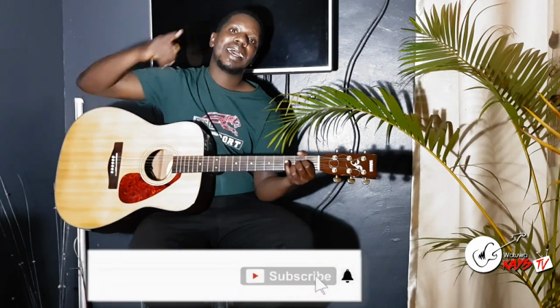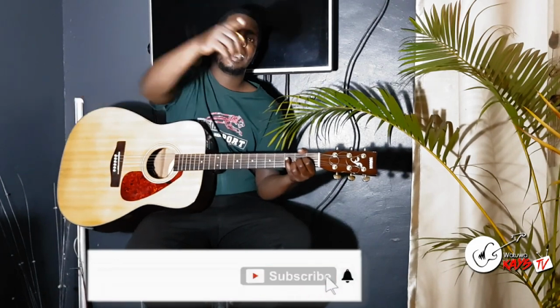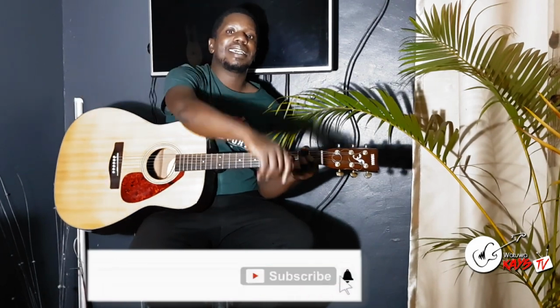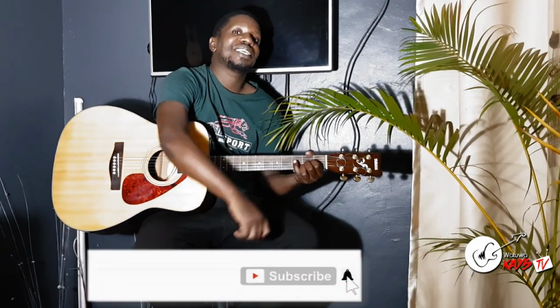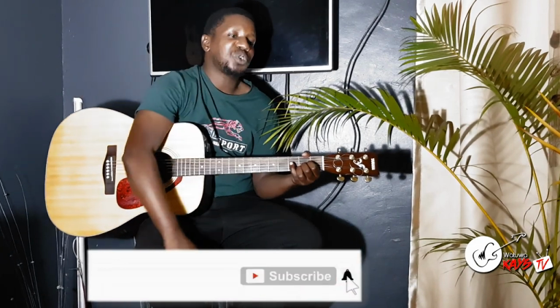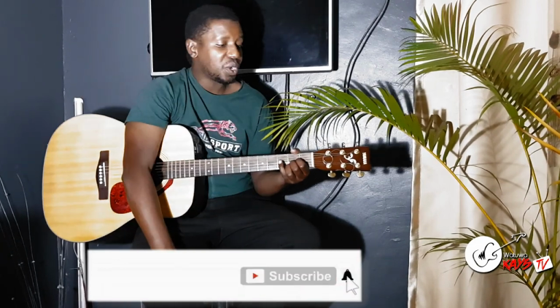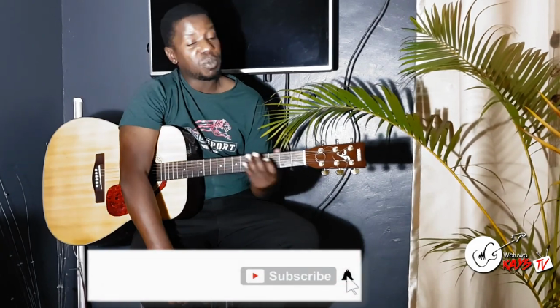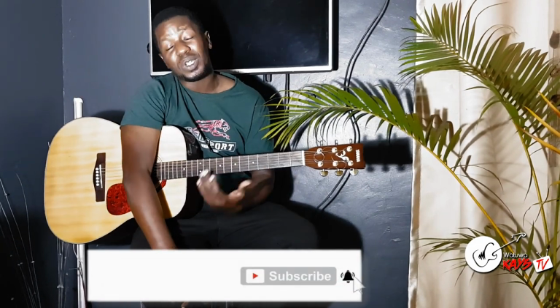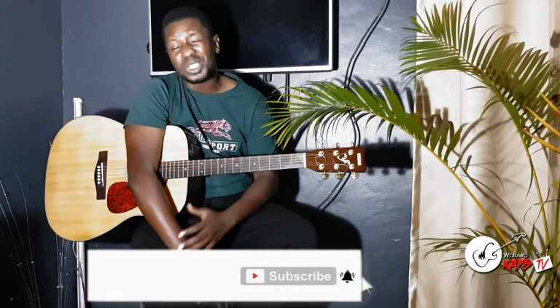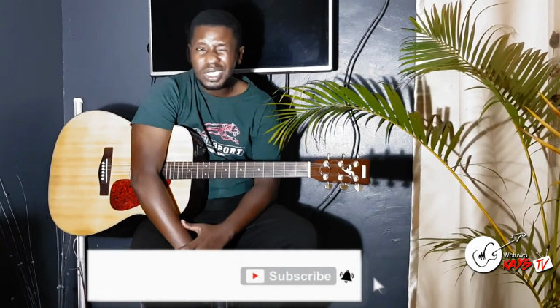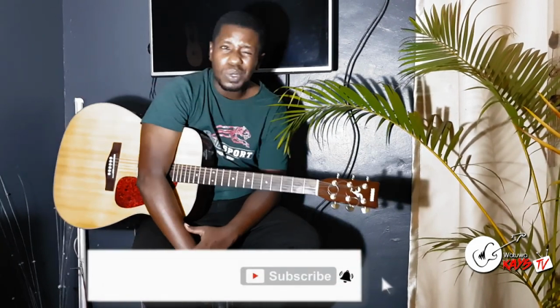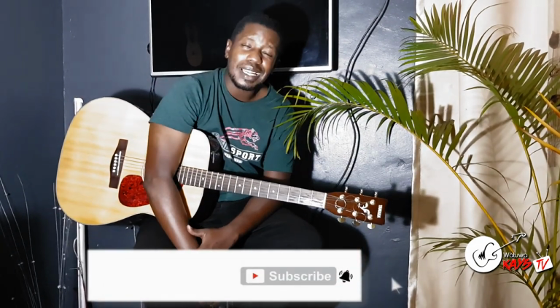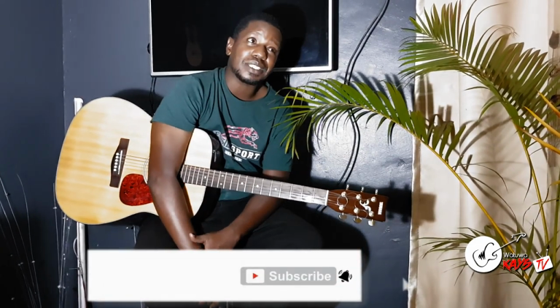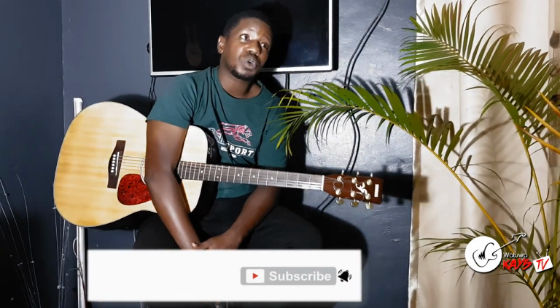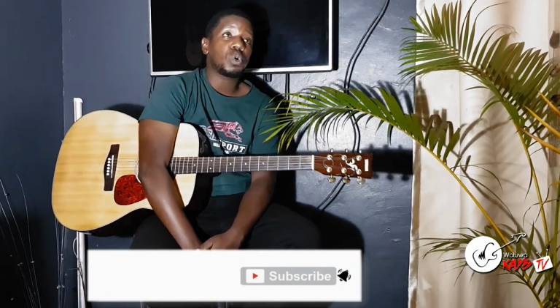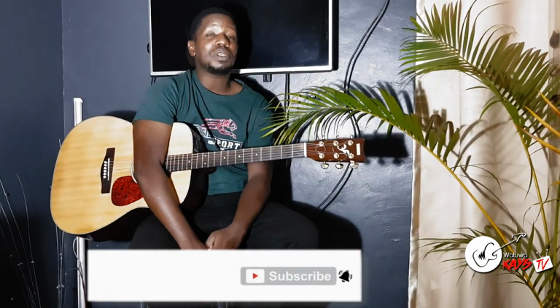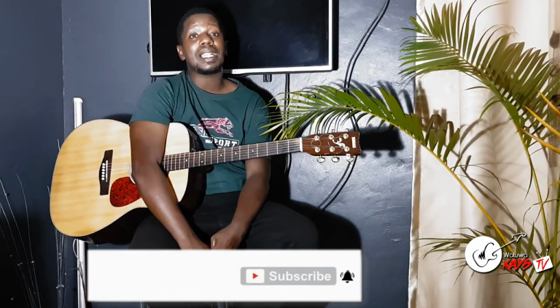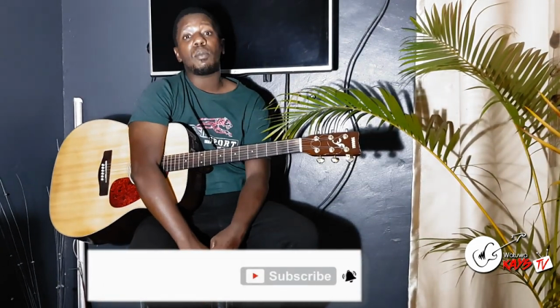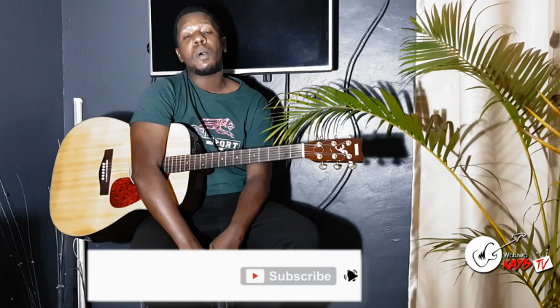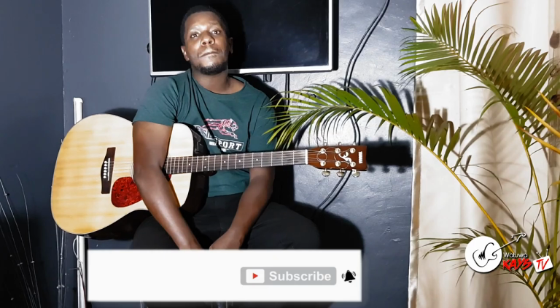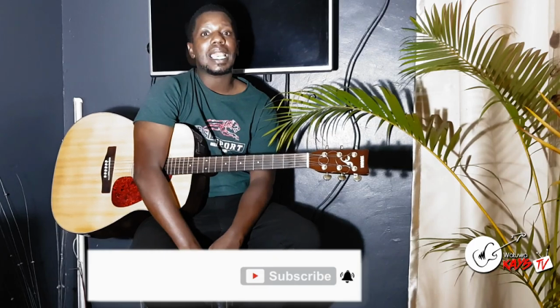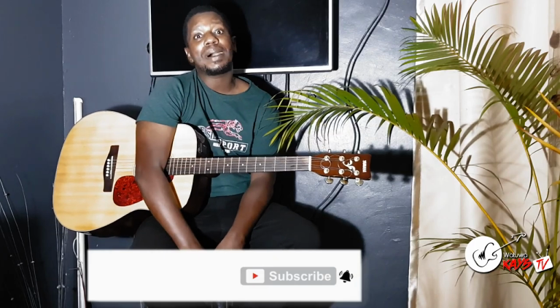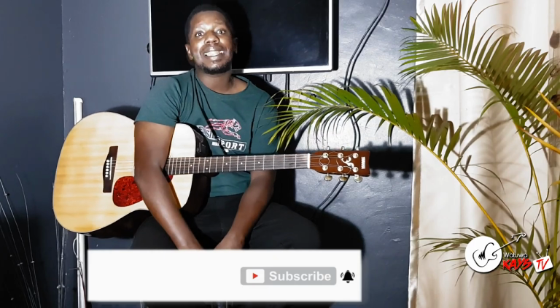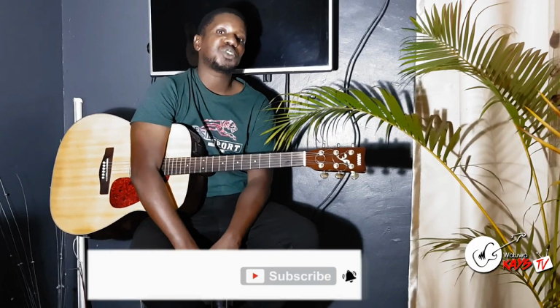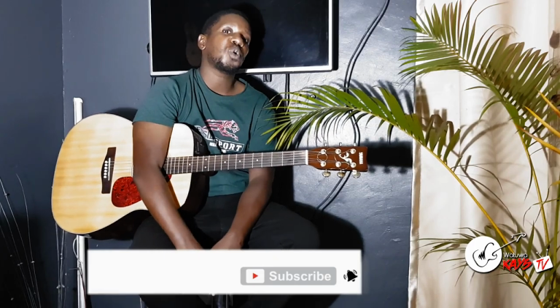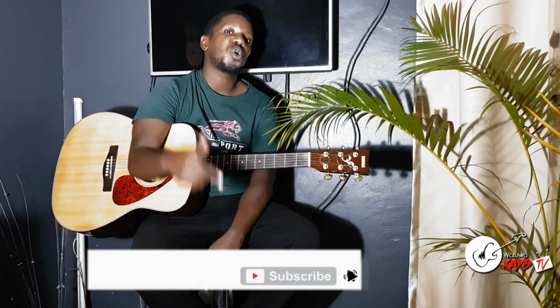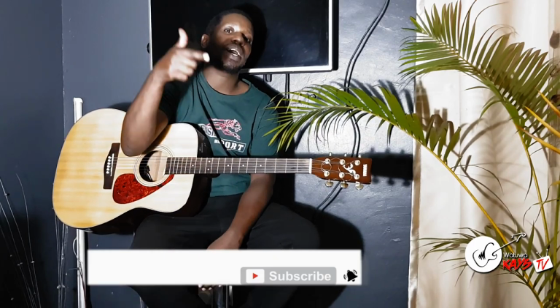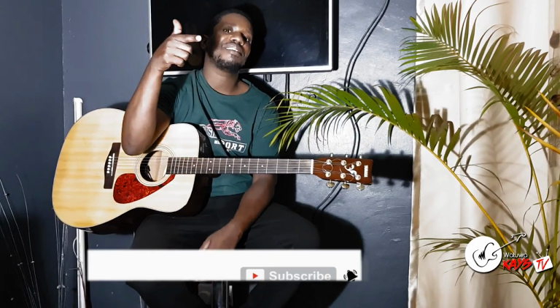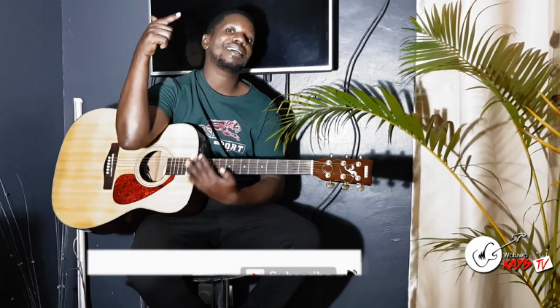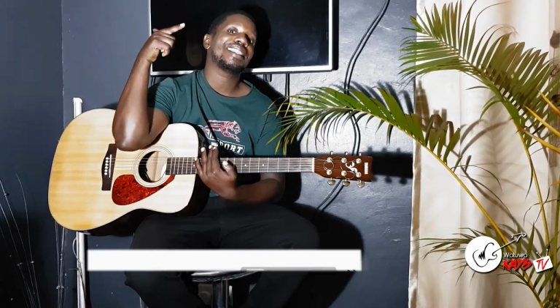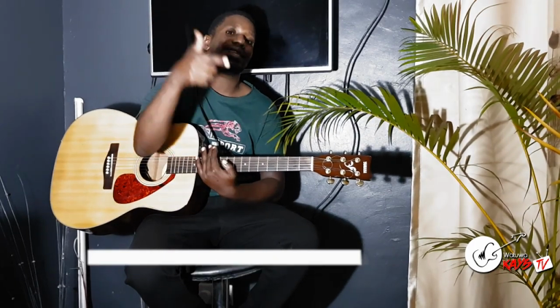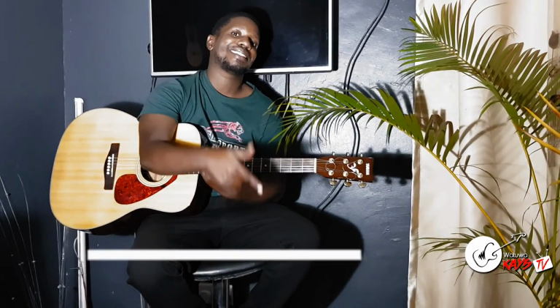Hey guys, how you doing, hope you've been good. Today we're learning a song called Malamu by Pallas of Right After This.